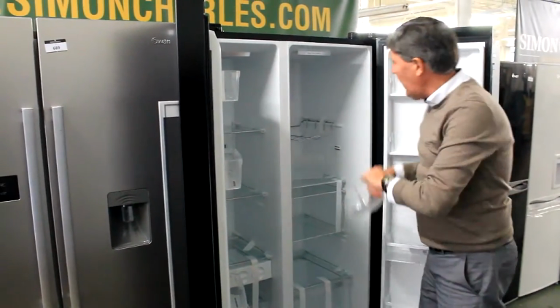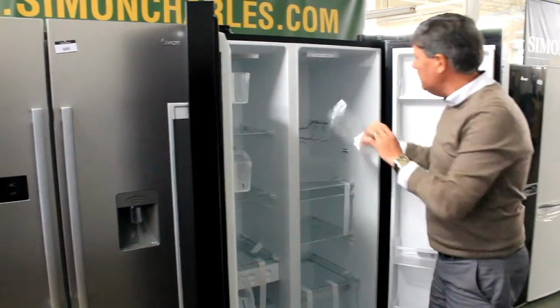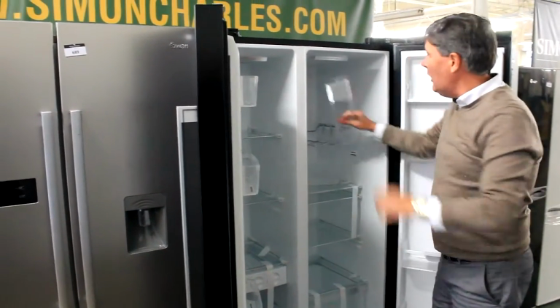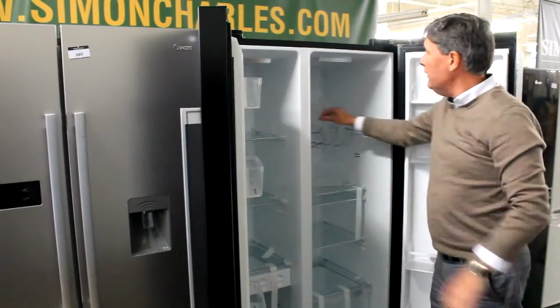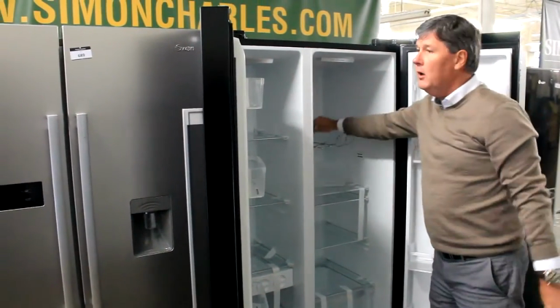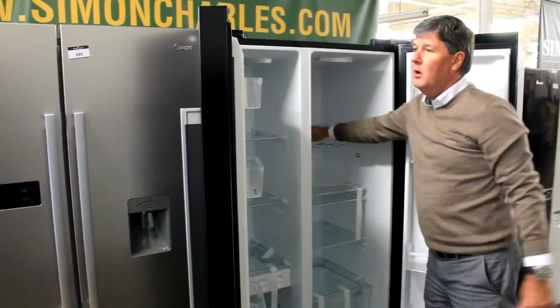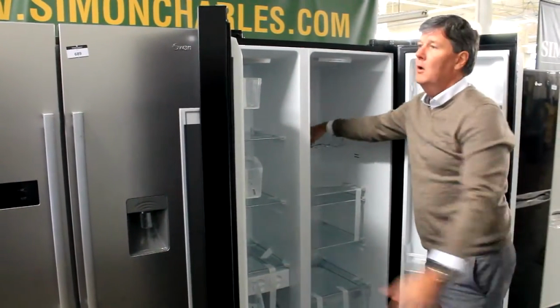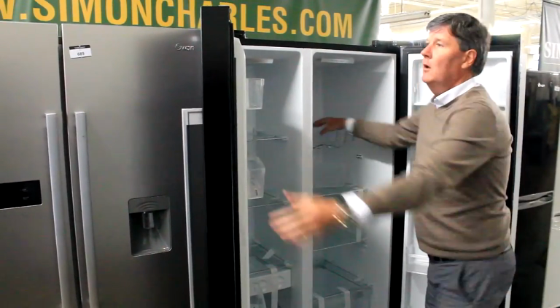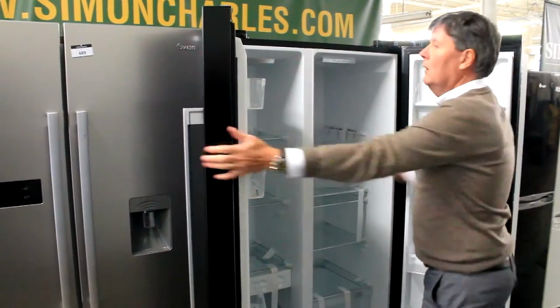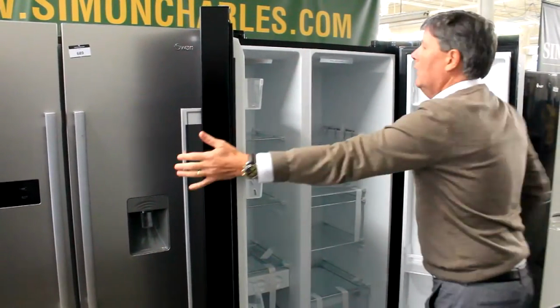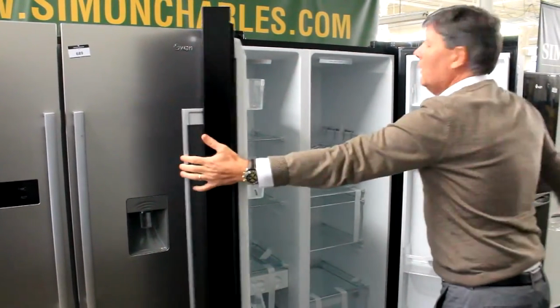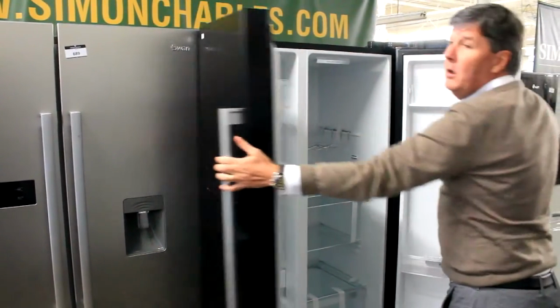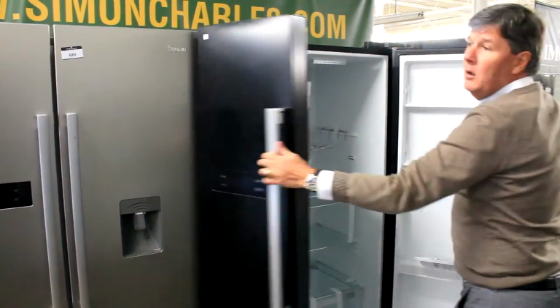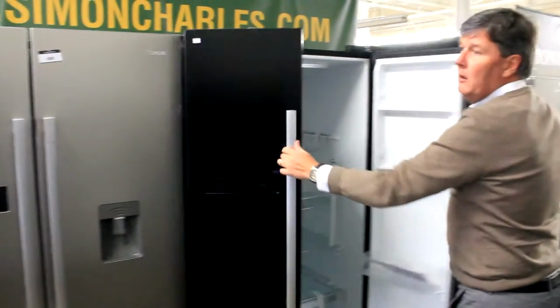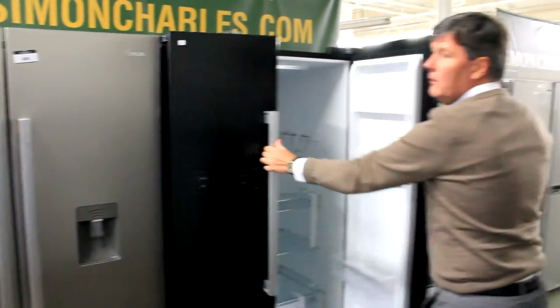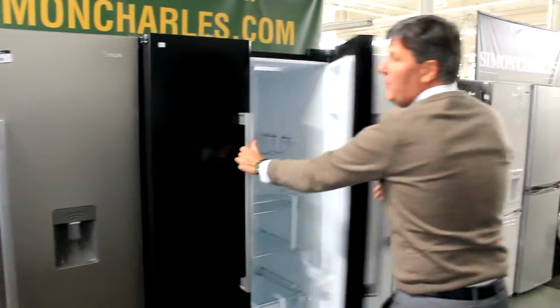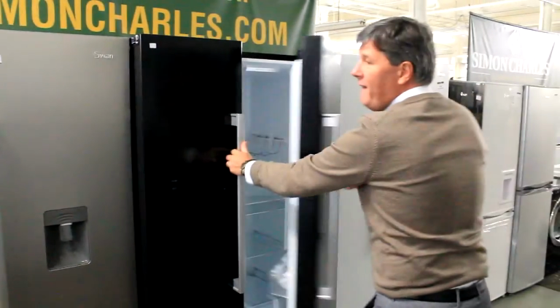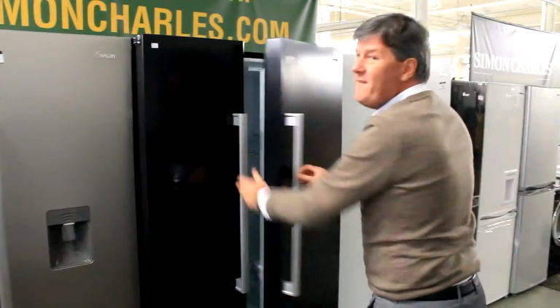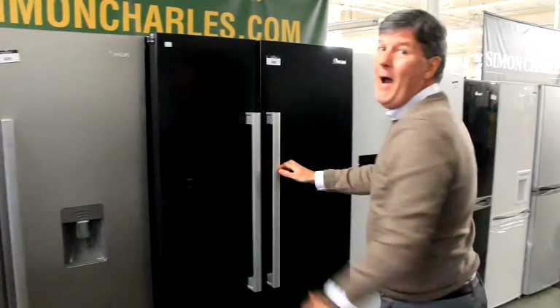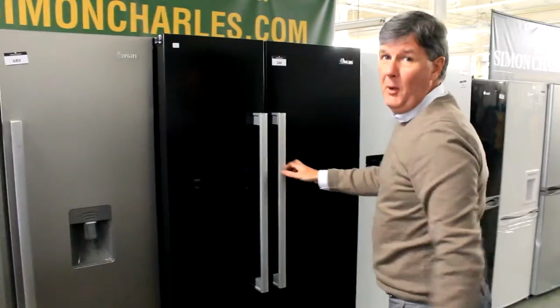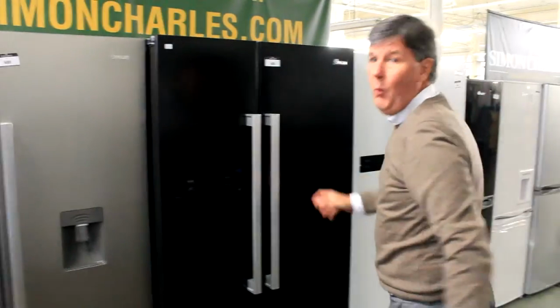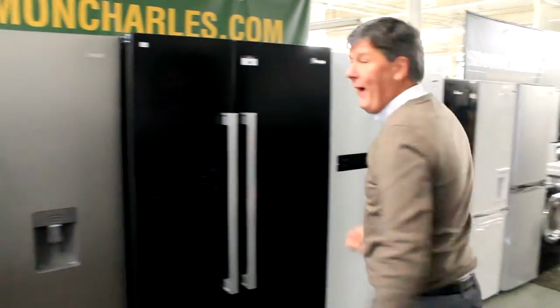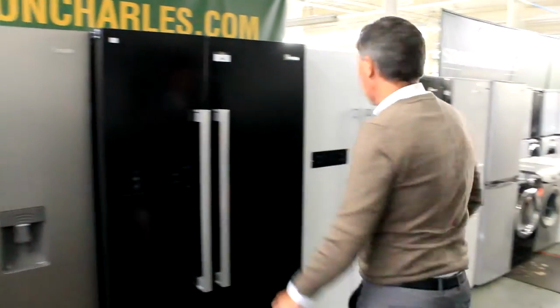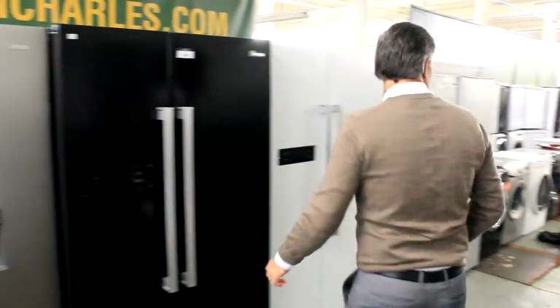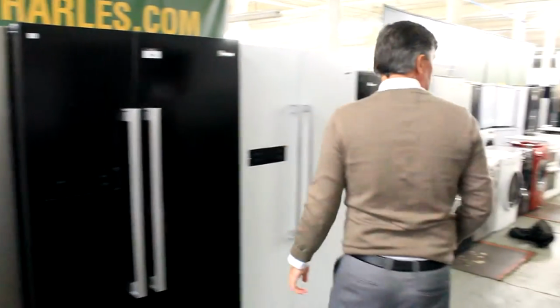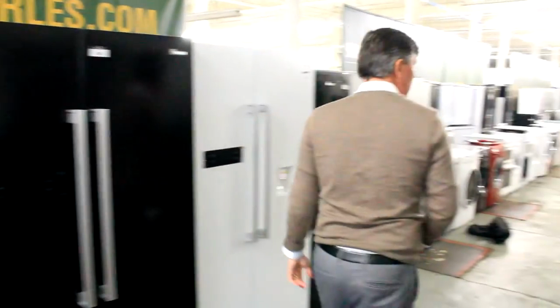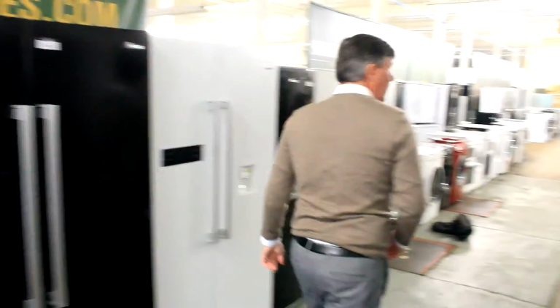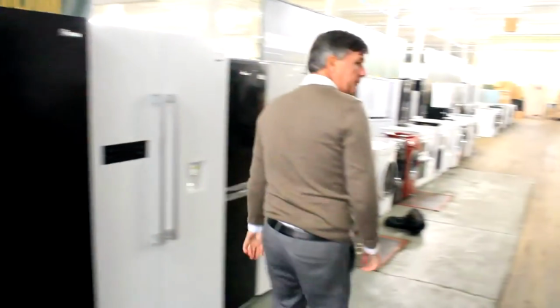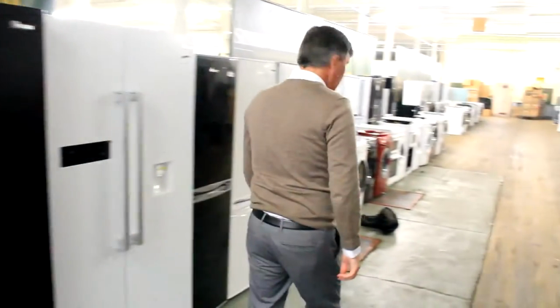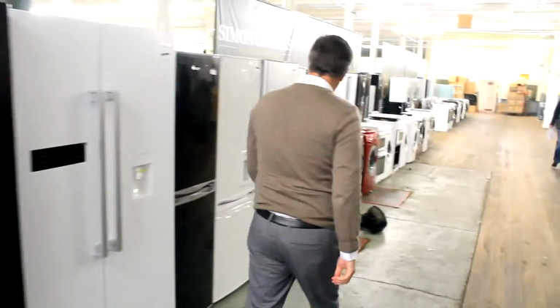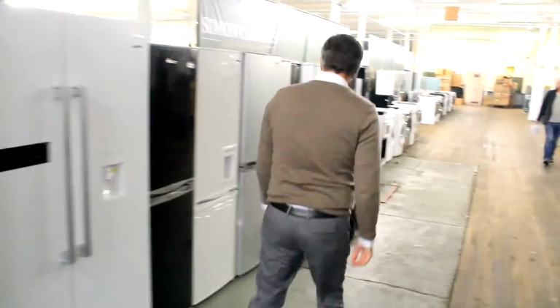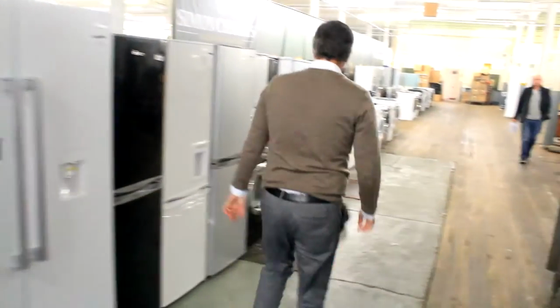Tapes on. Fantastic white goods this week, absolutely fantastic.